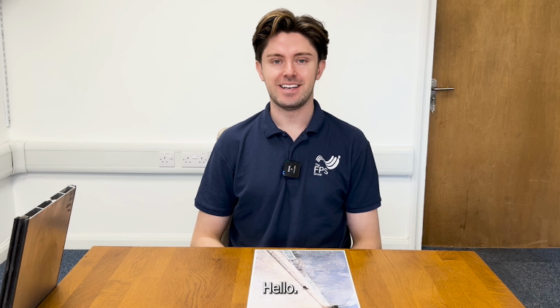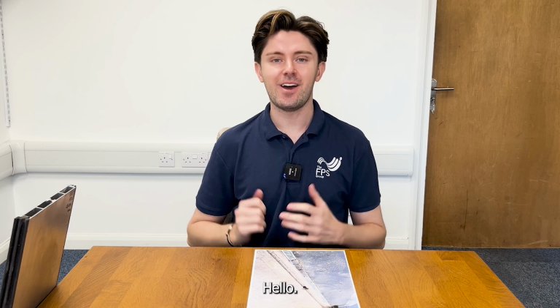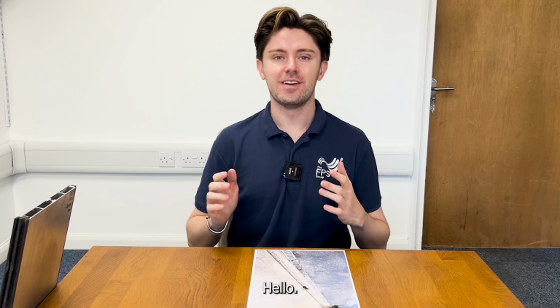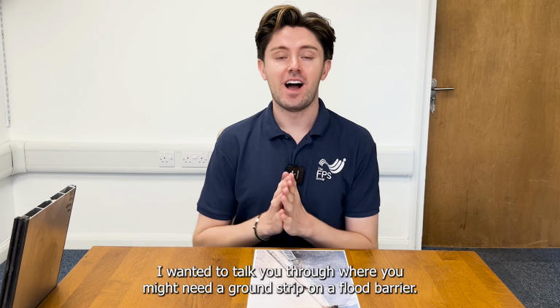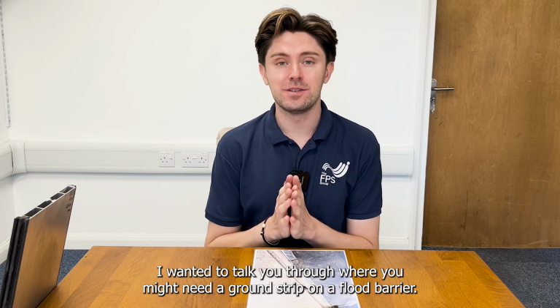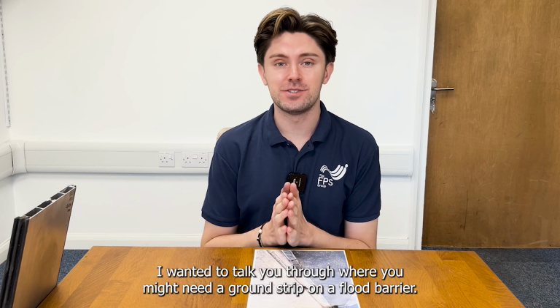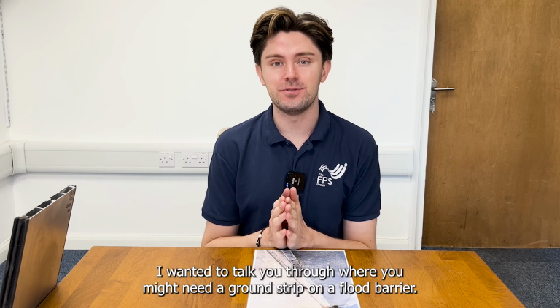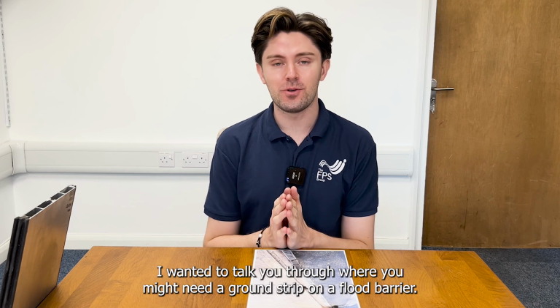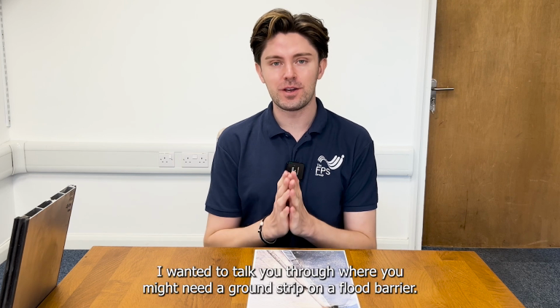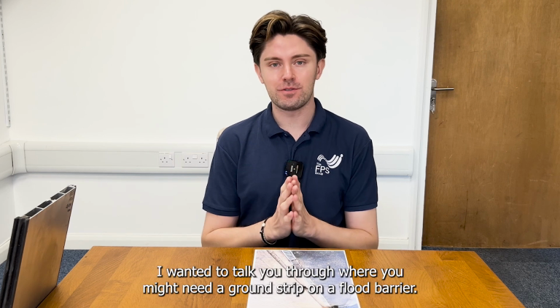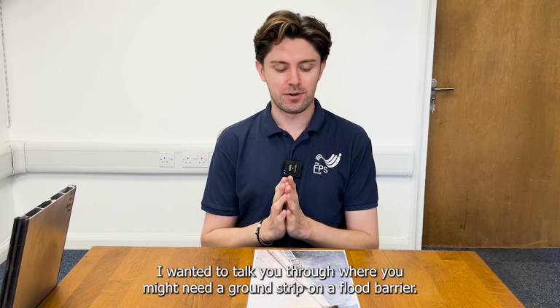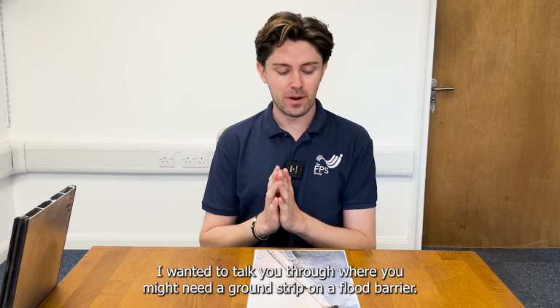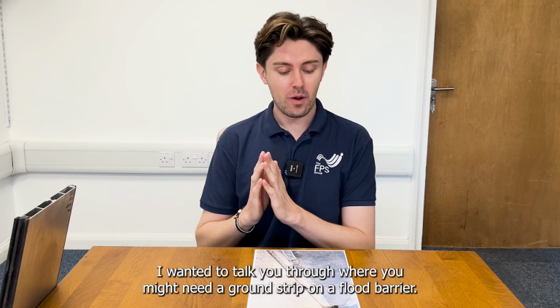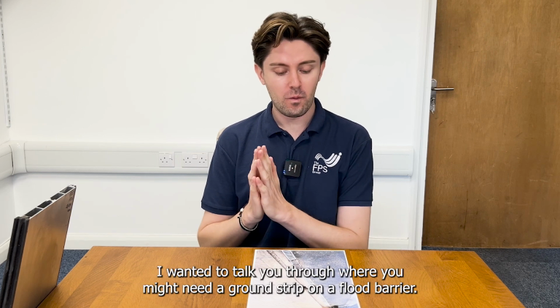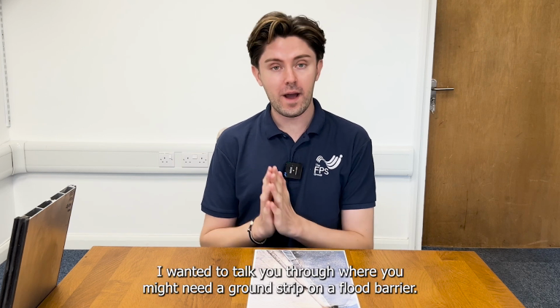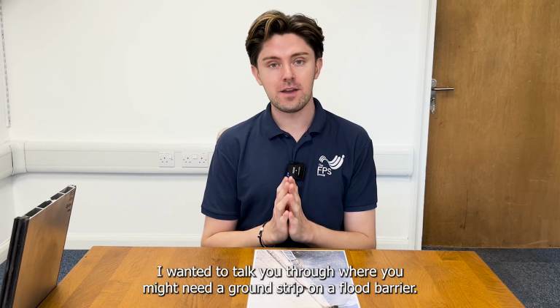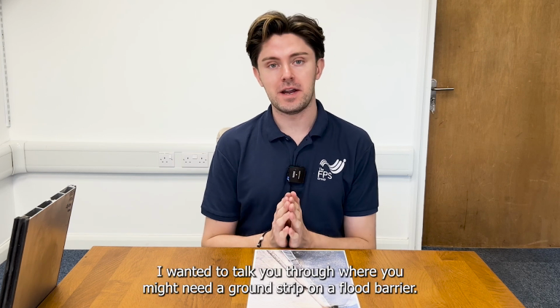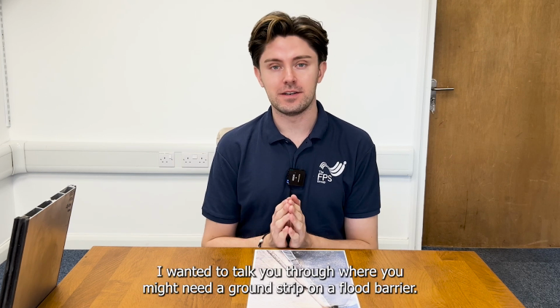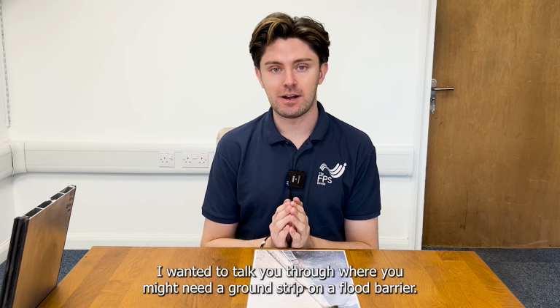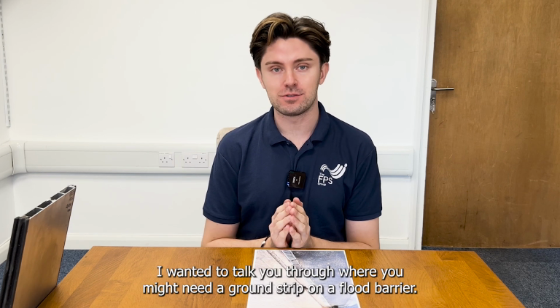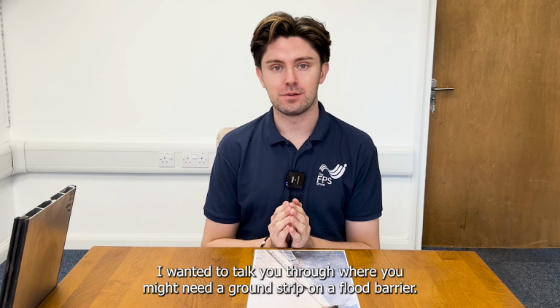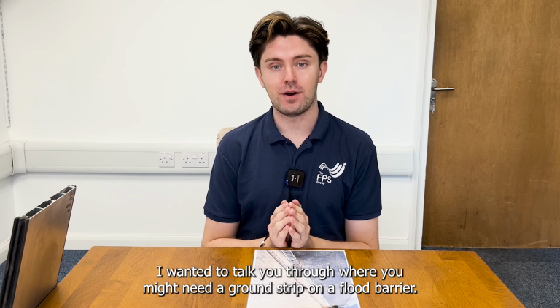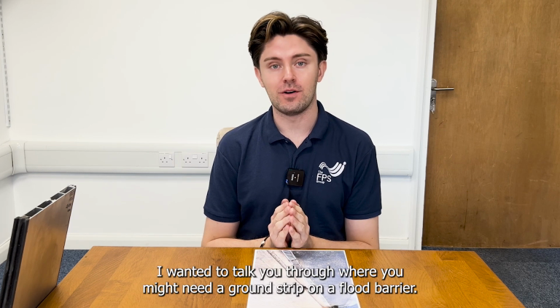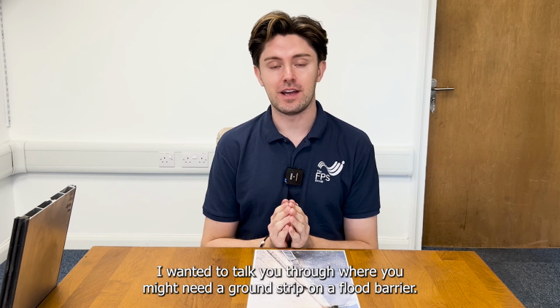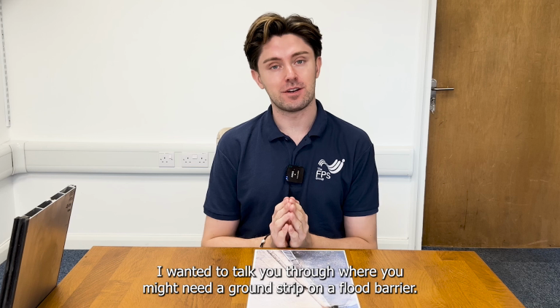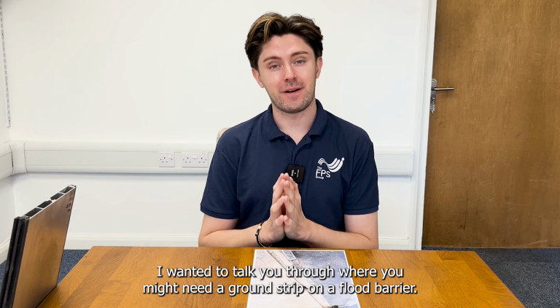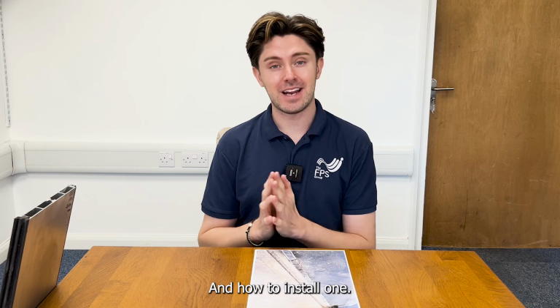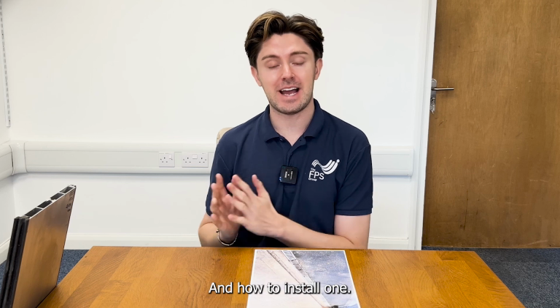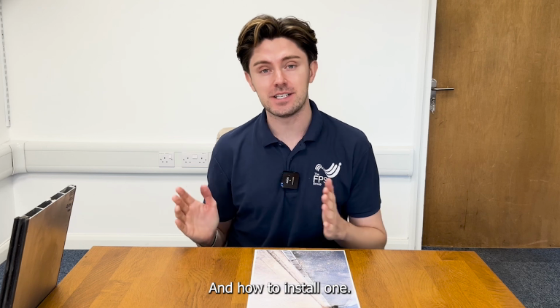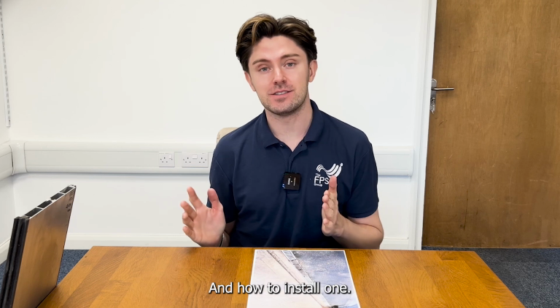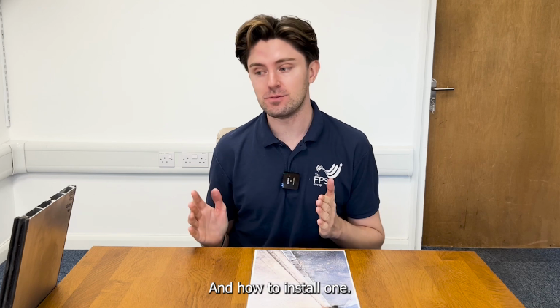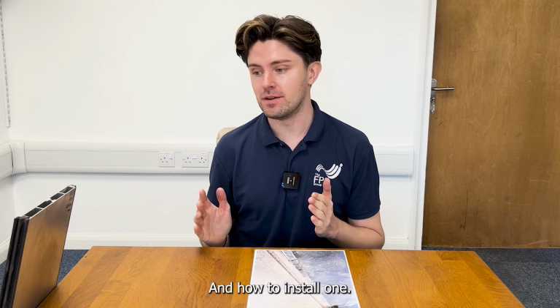Hello! I wanted to talk you through where you might need a ground strip on a flood barrier and how to install one.